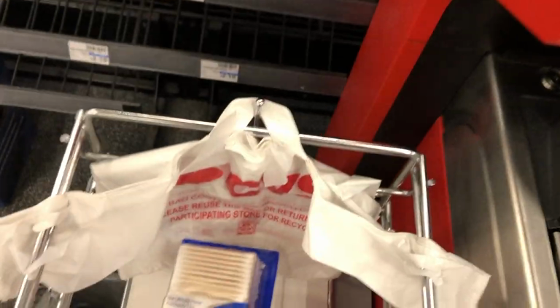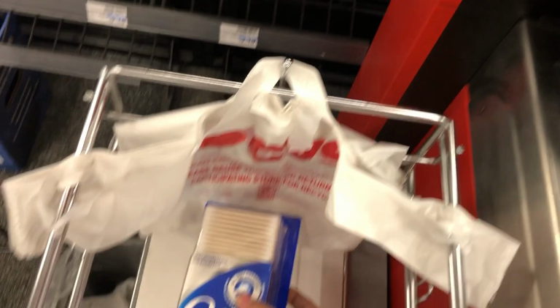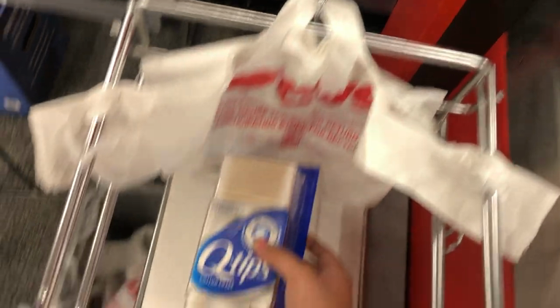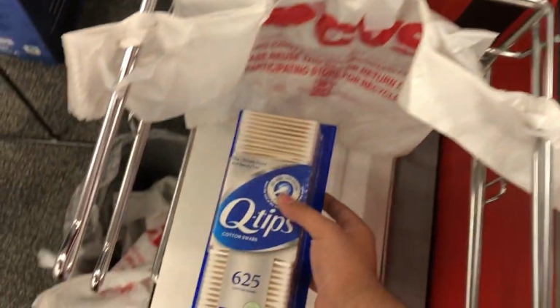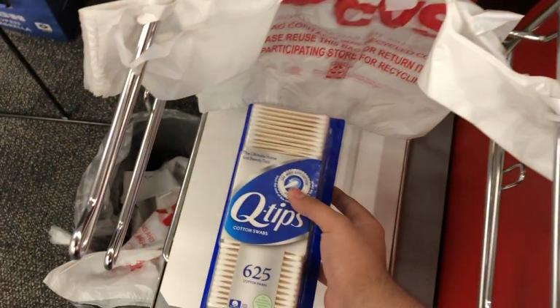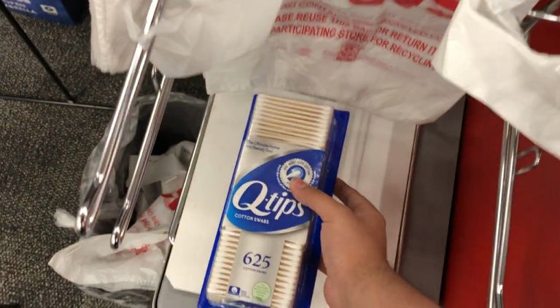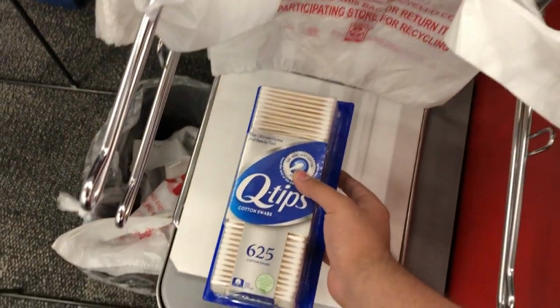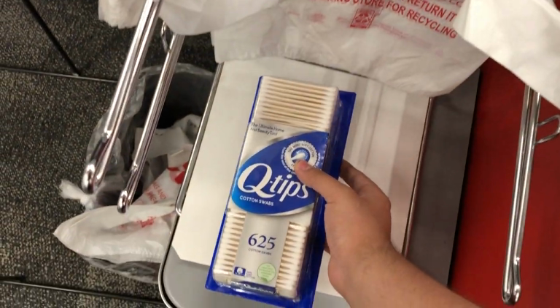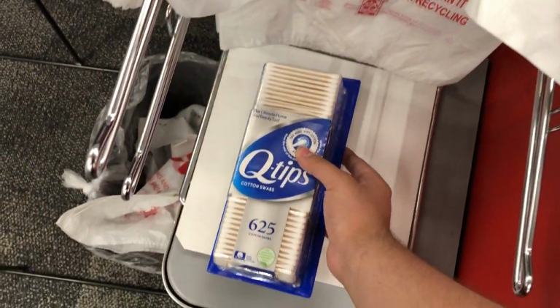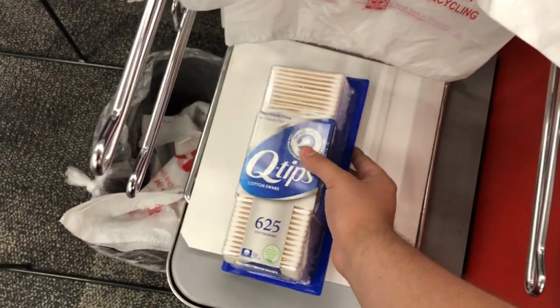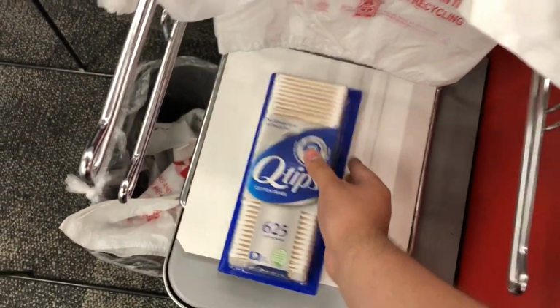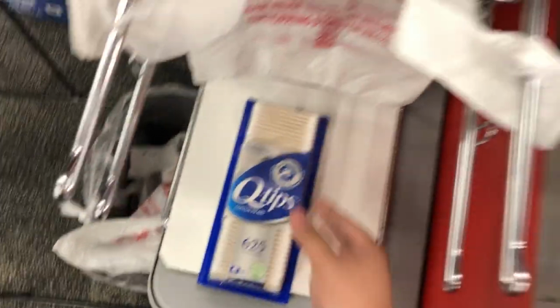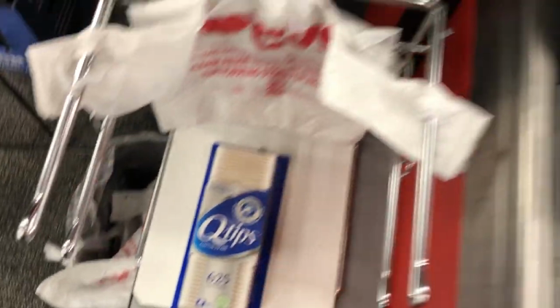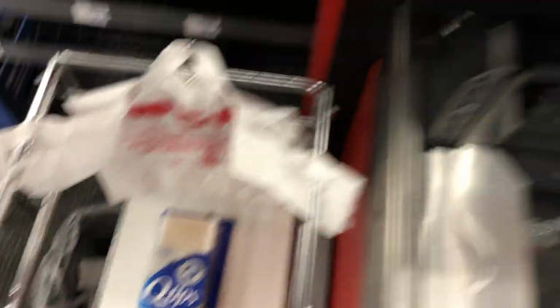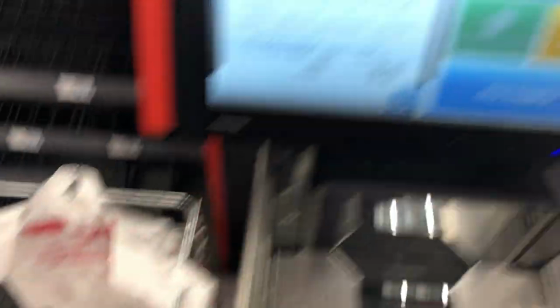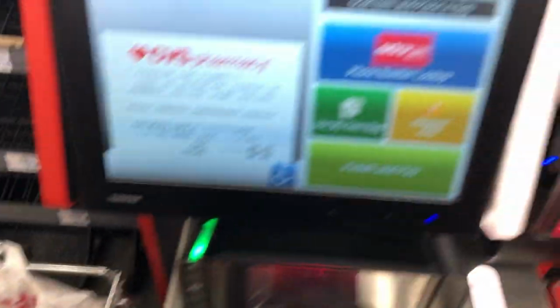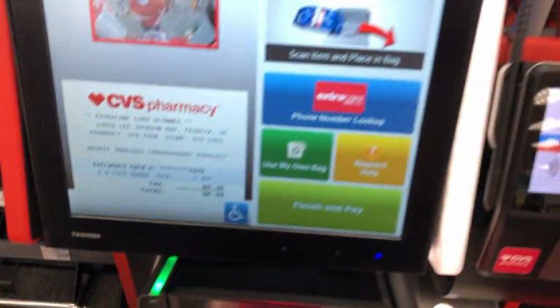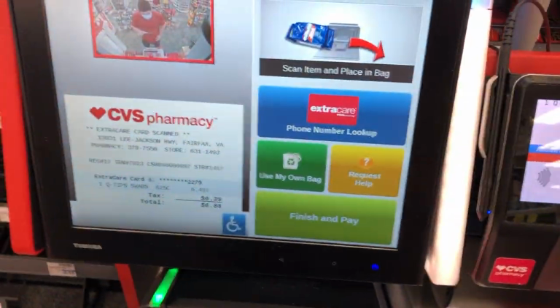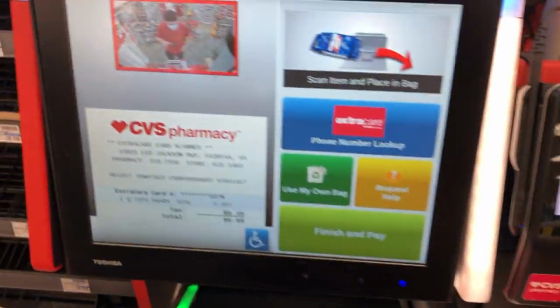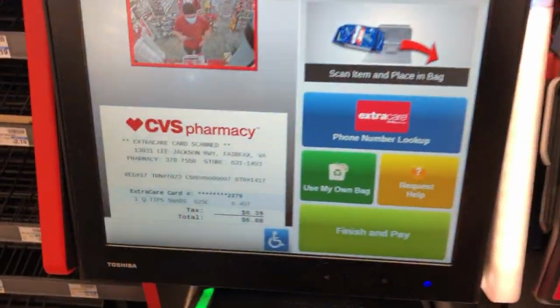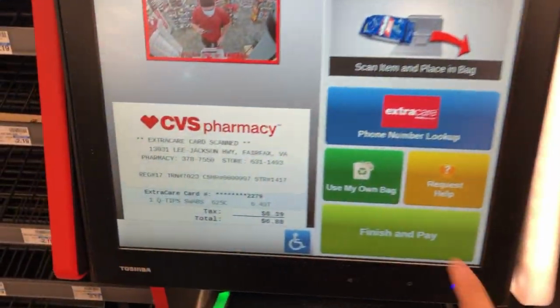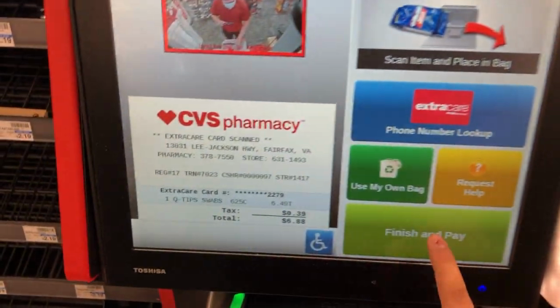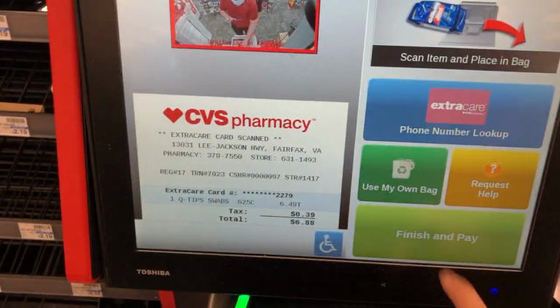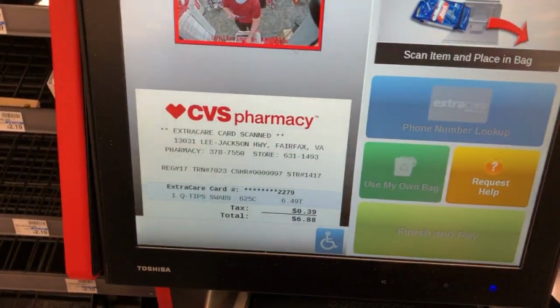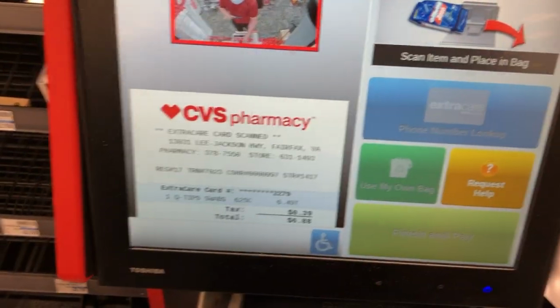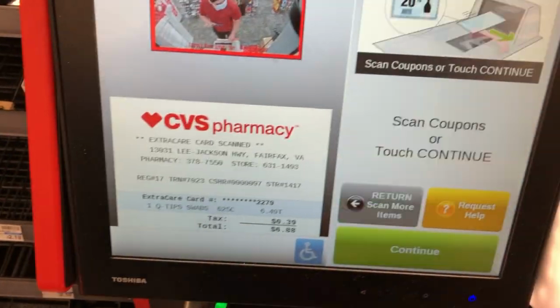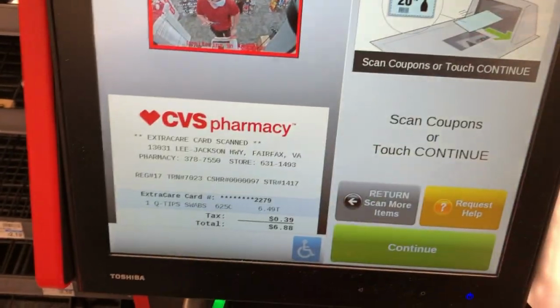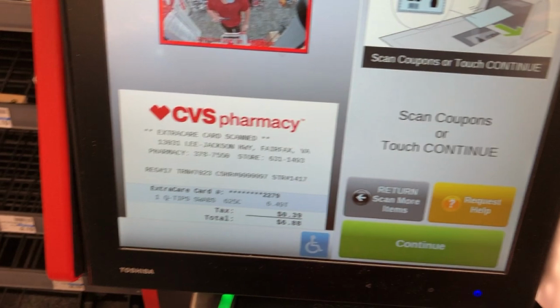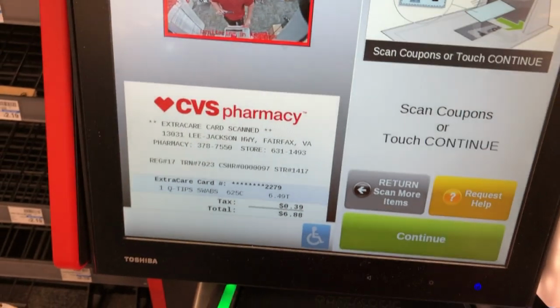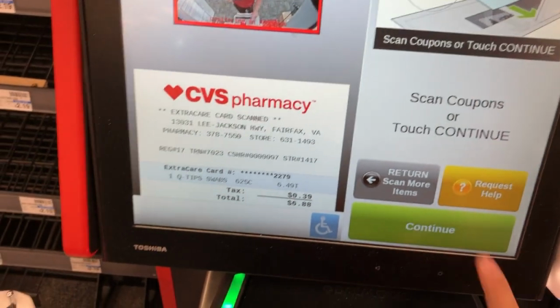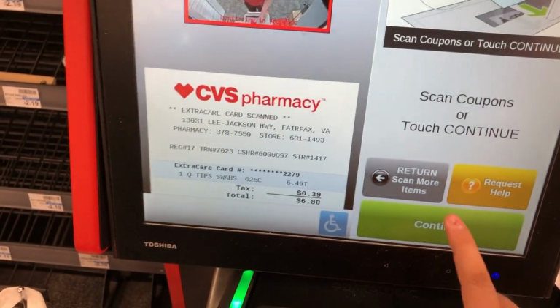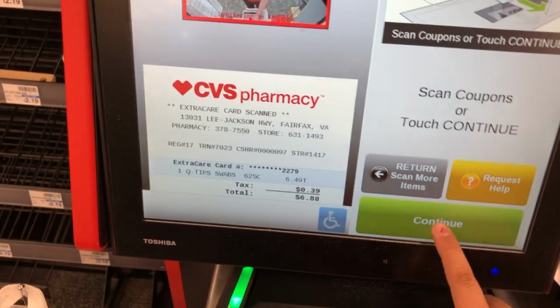6.49. Place your item in the bagging area. Scan coupon now.